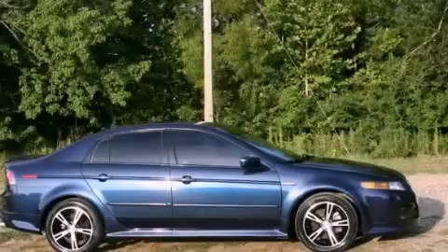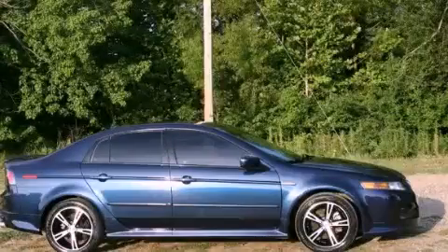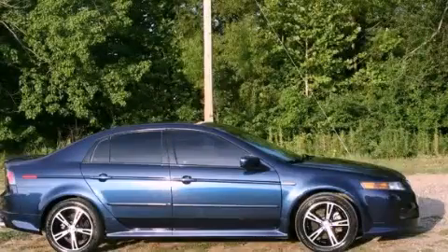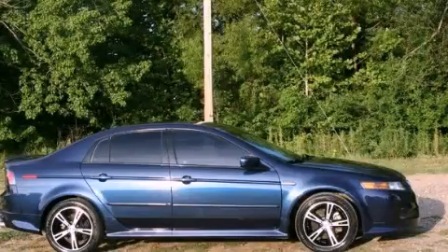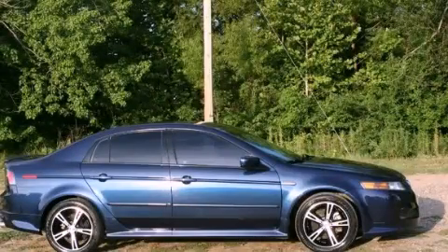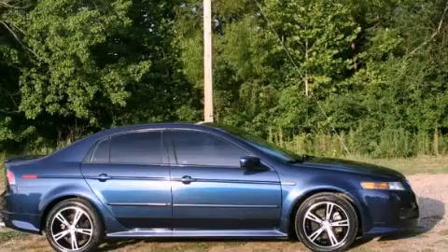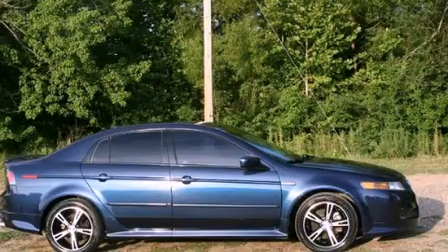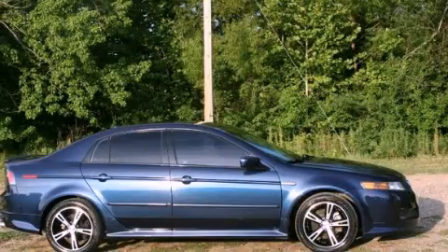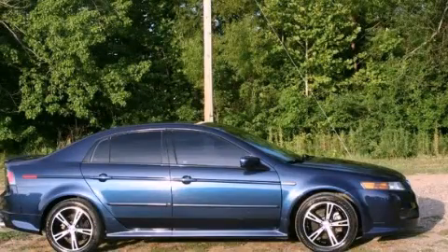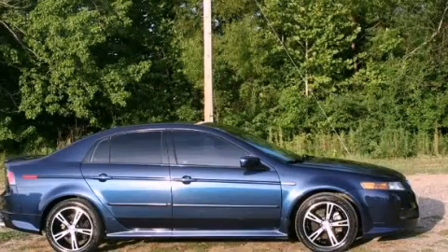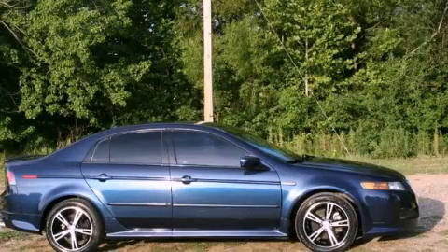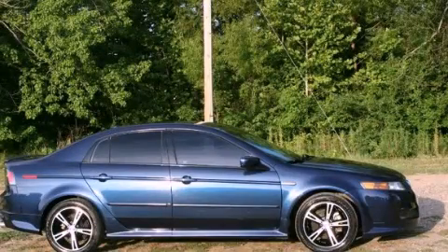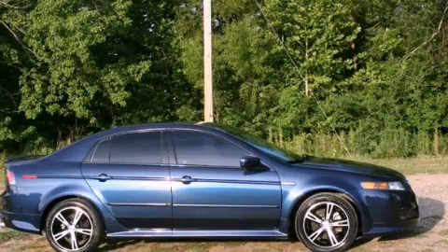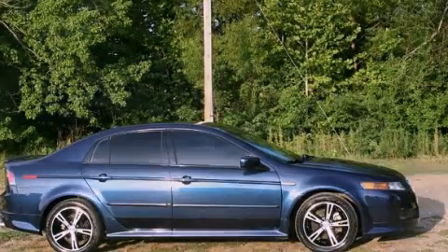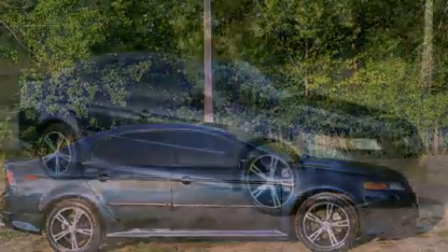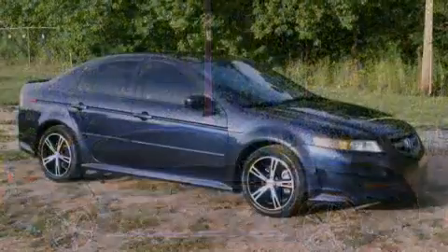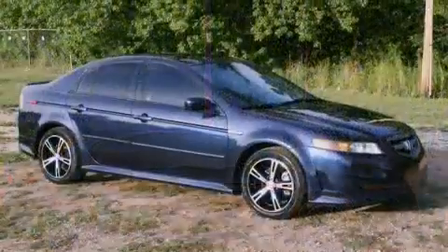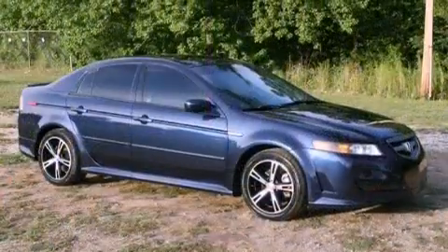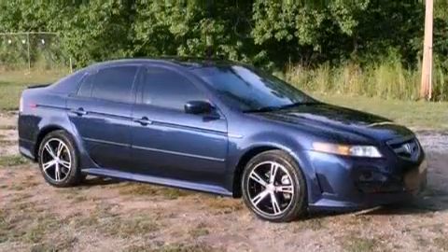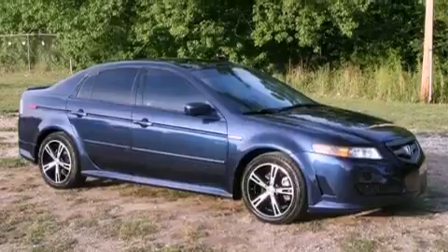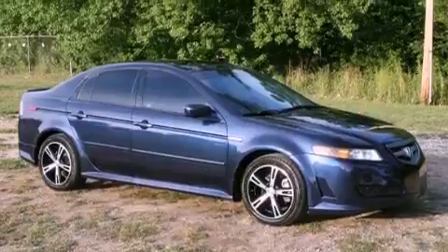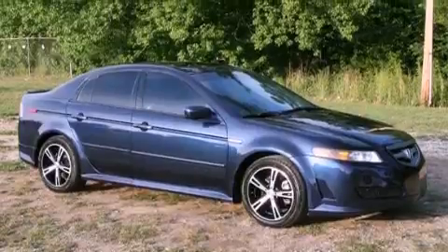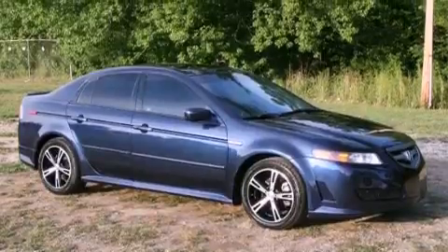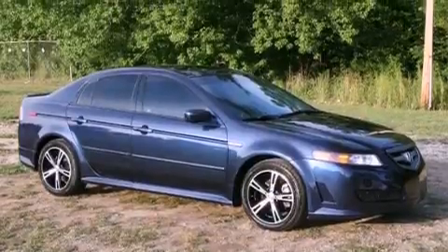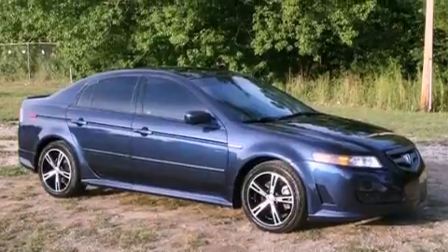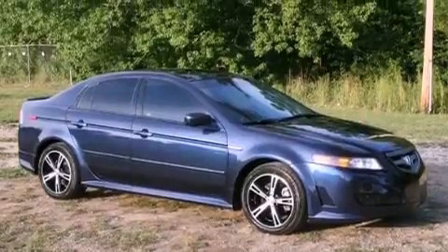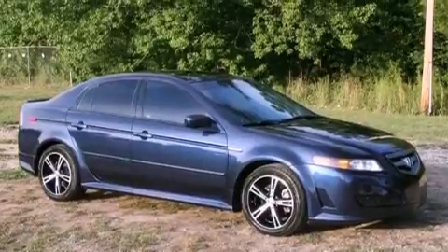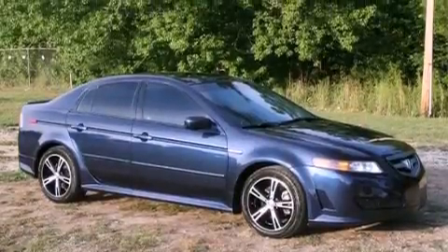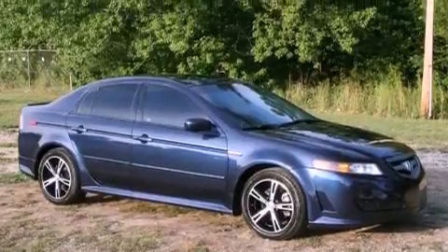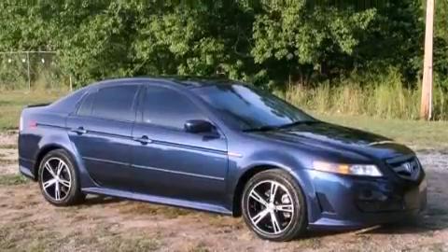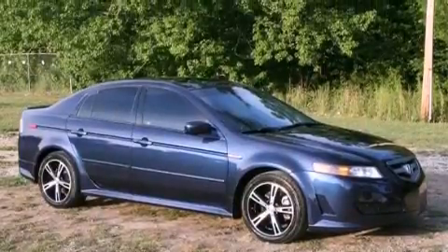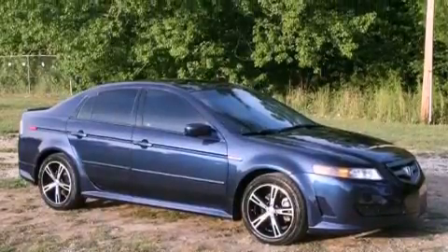This is a 2004 Acura TL. It has a 3.2-liter six-cylinder engine and an automatic transmission.